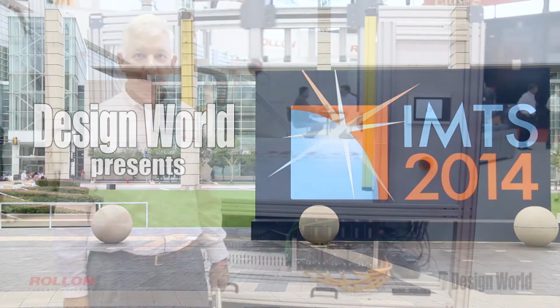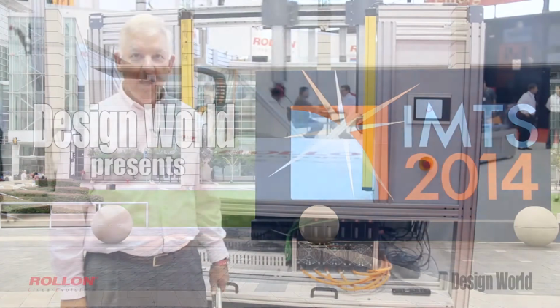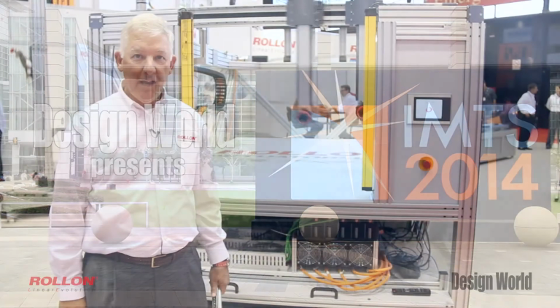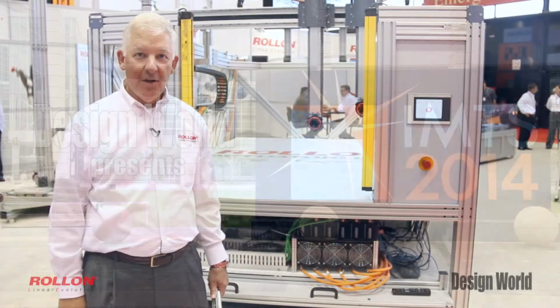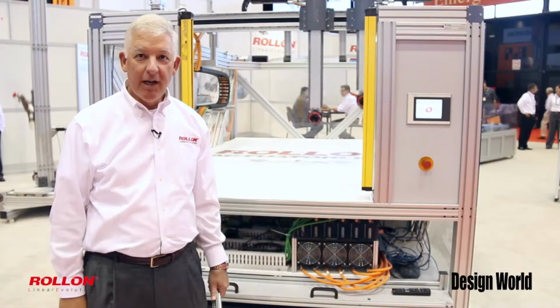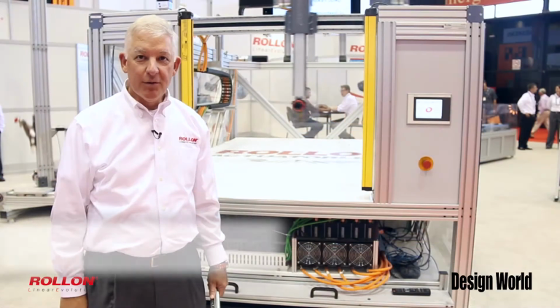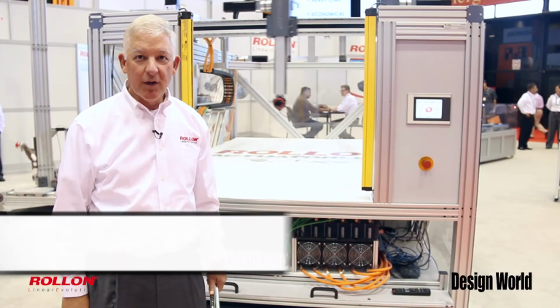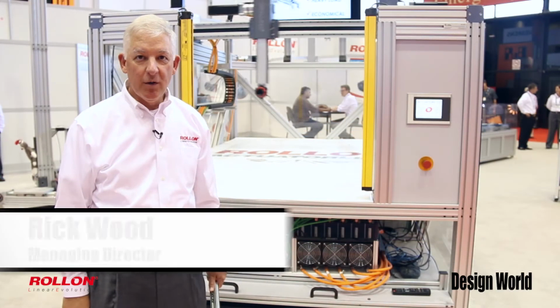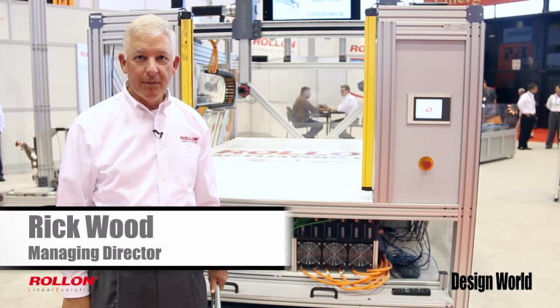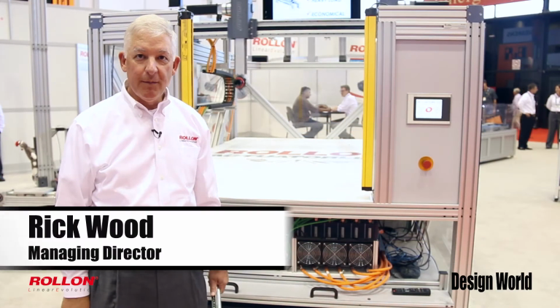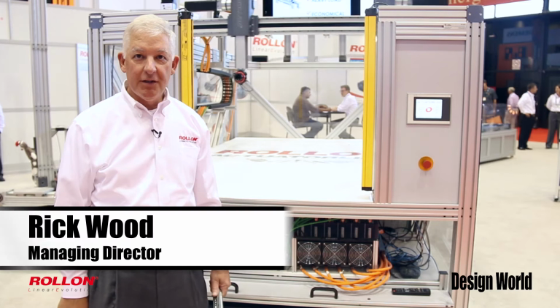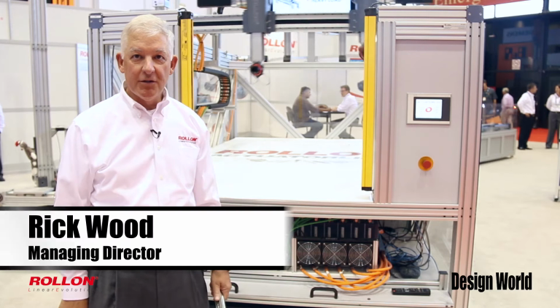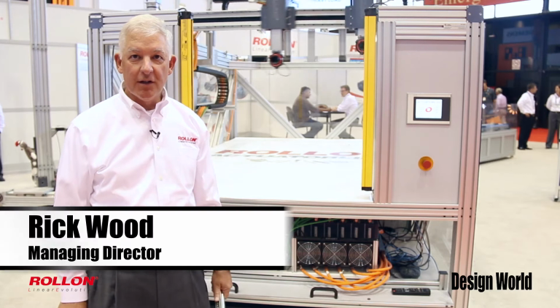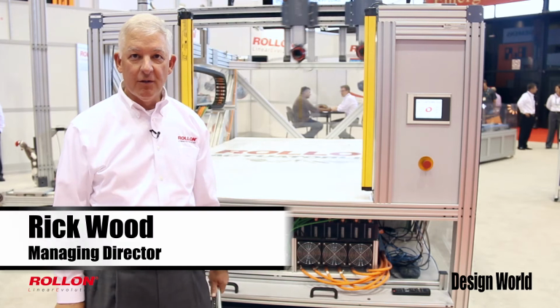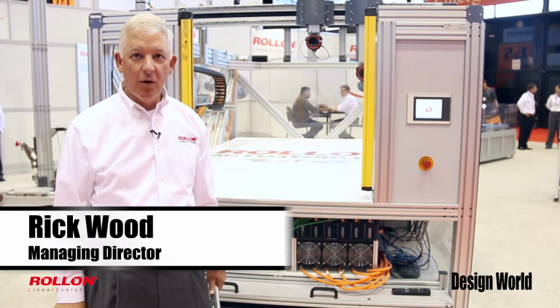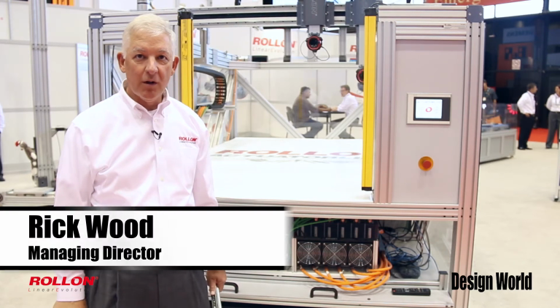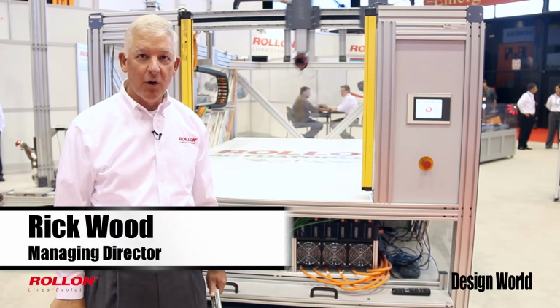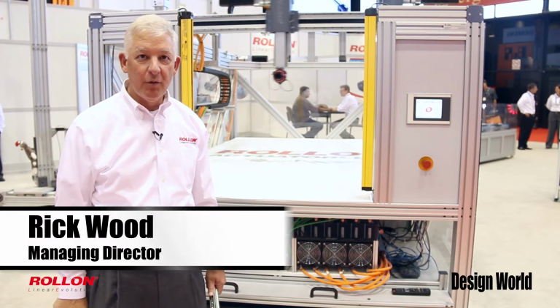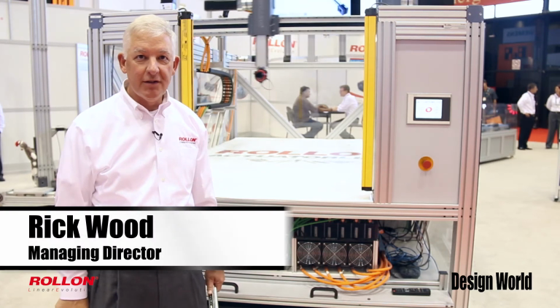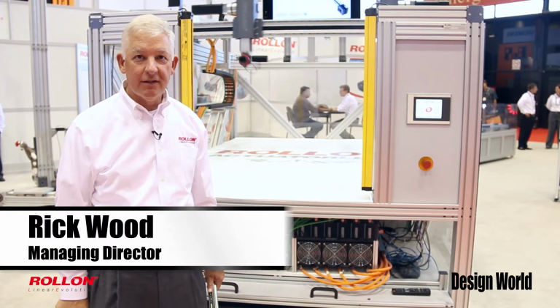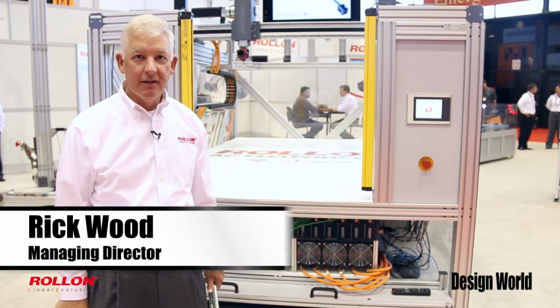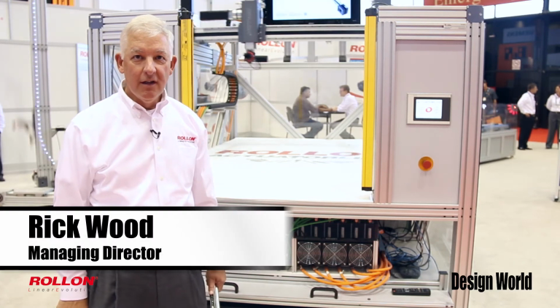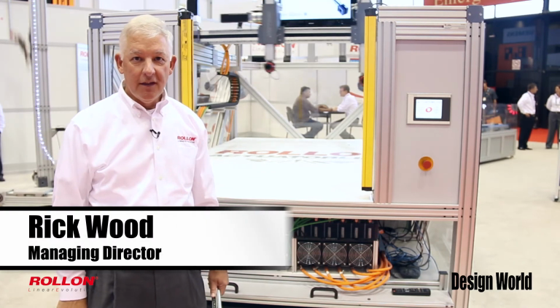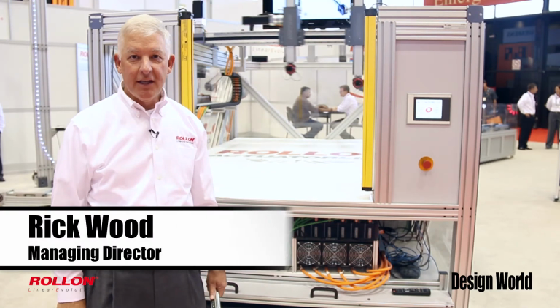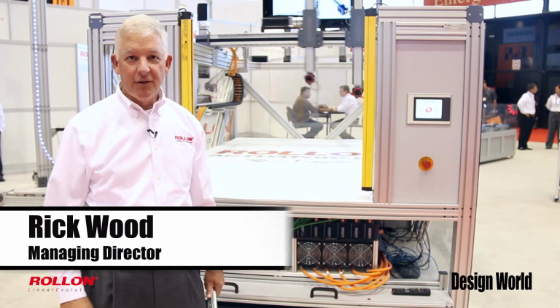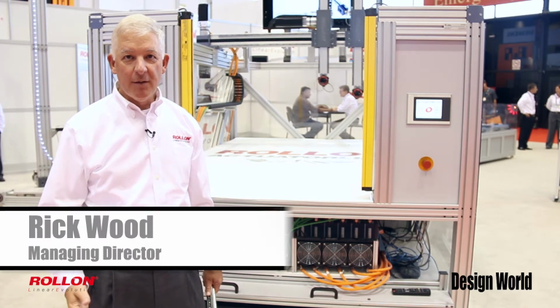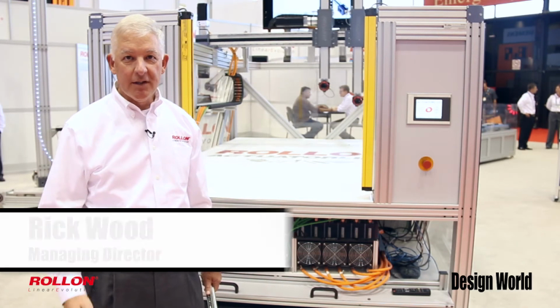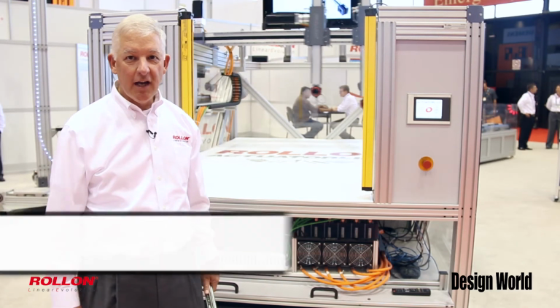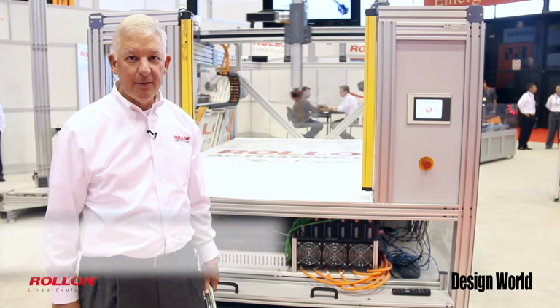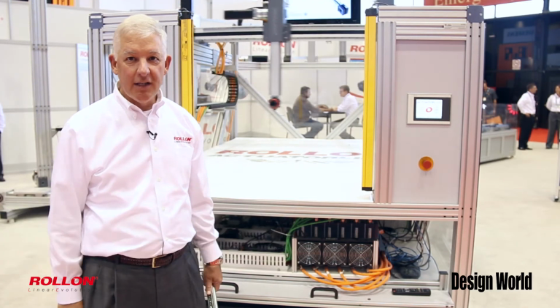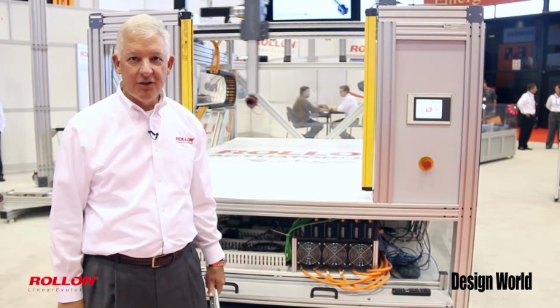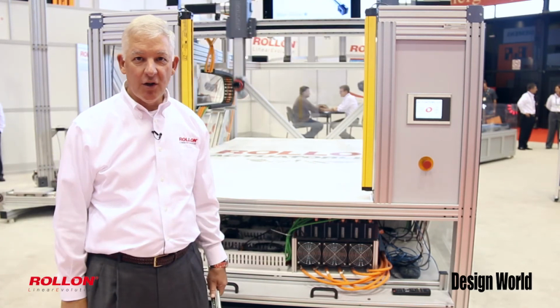Hi there, my name is Rick Wood. I'm the managing director of Roland Corporation. Thank you for coming to the IMTS show.